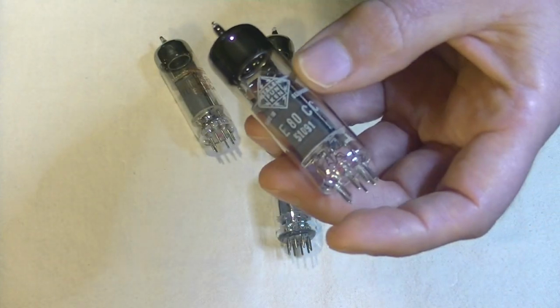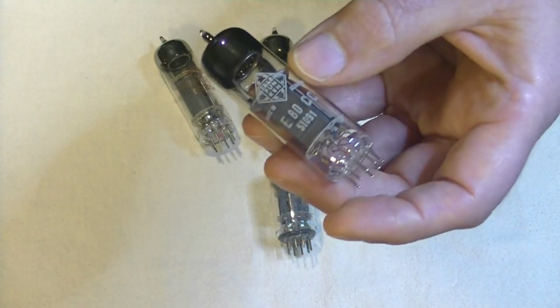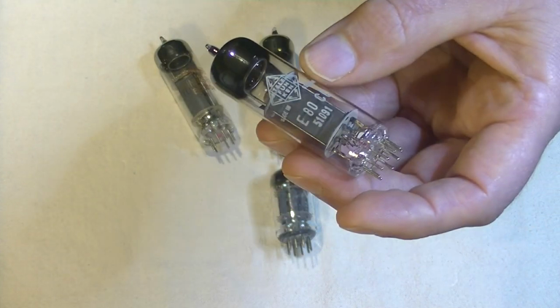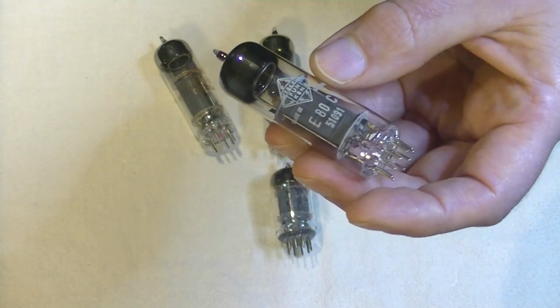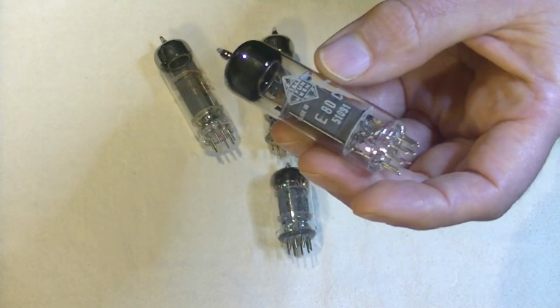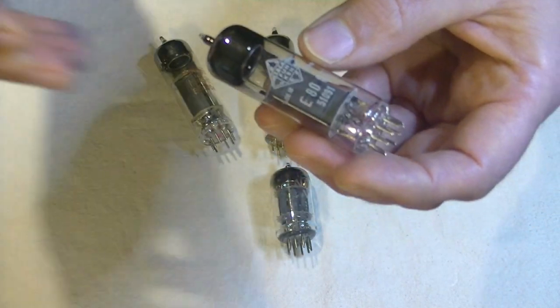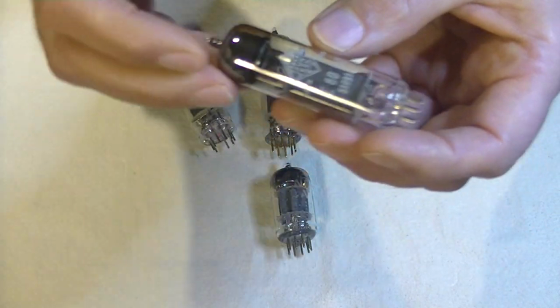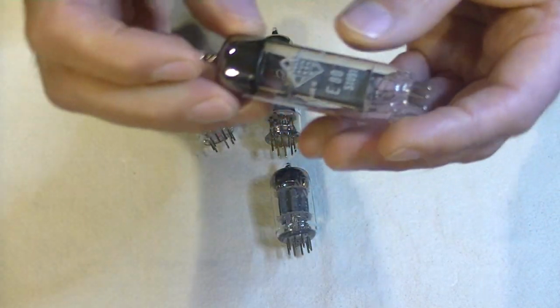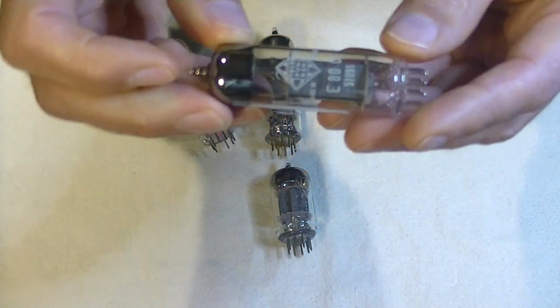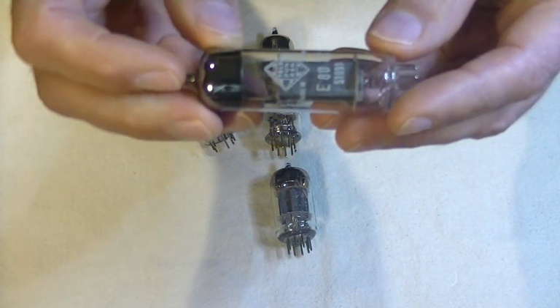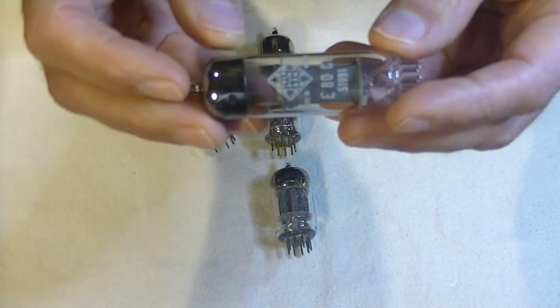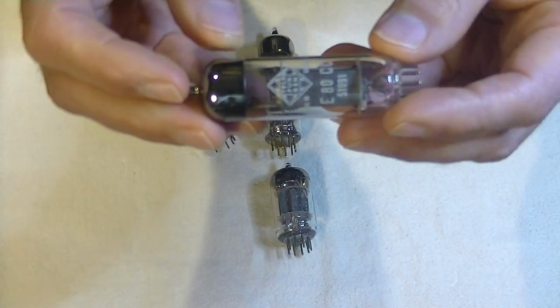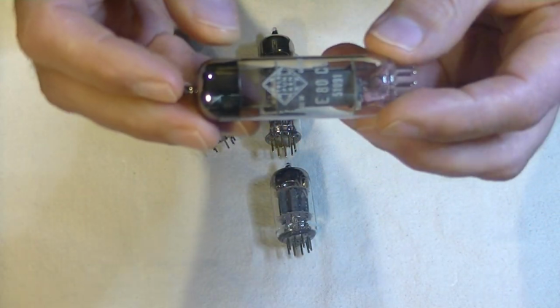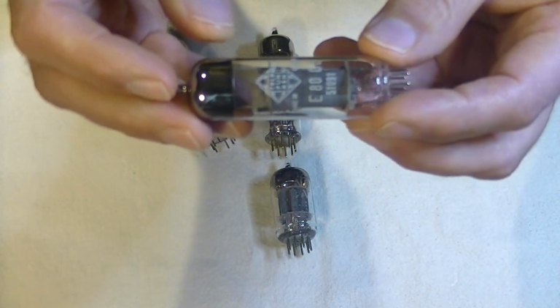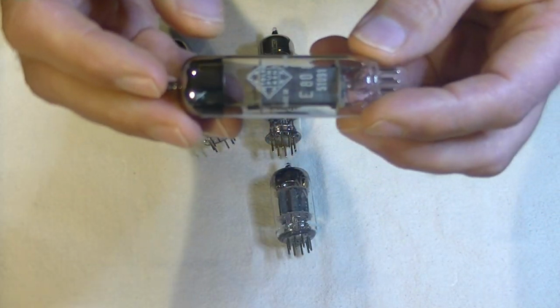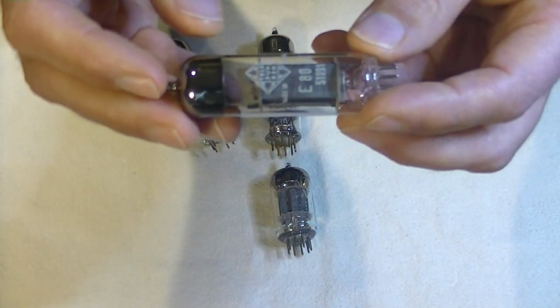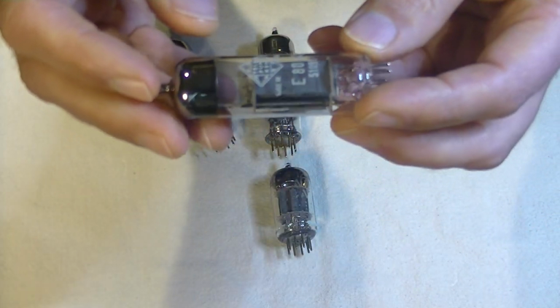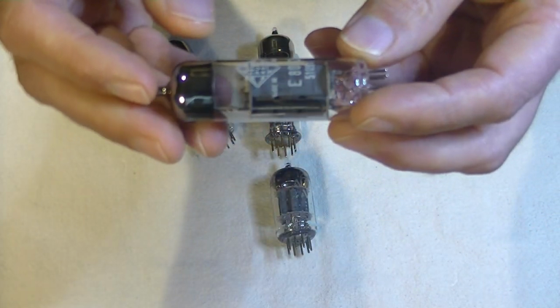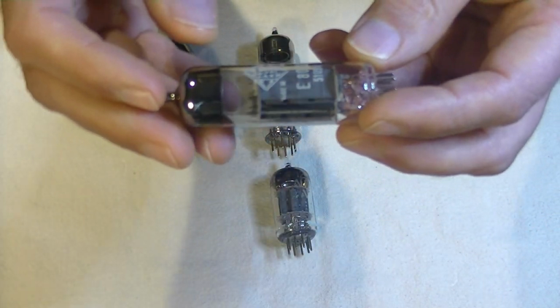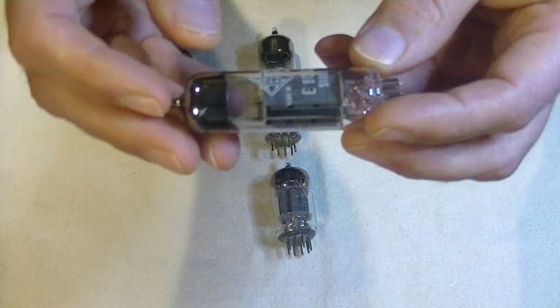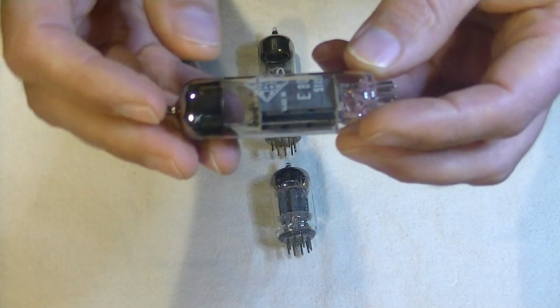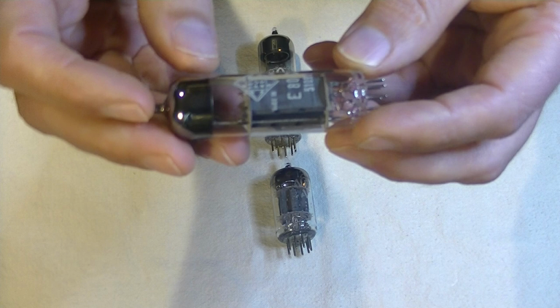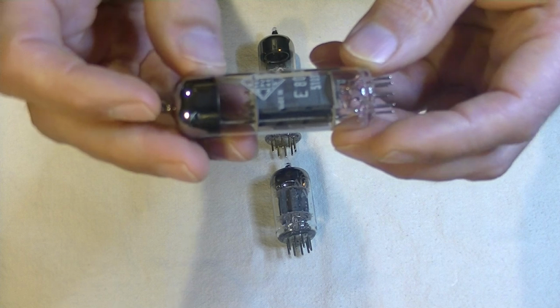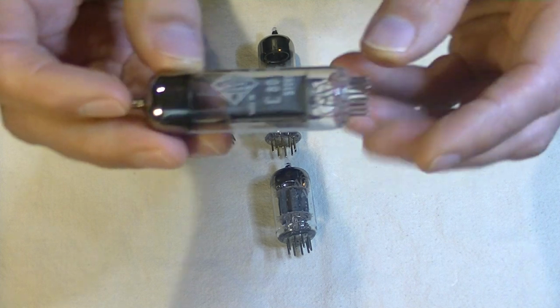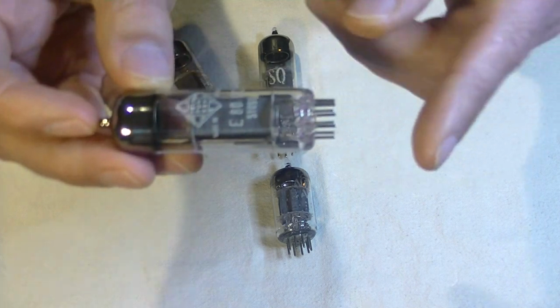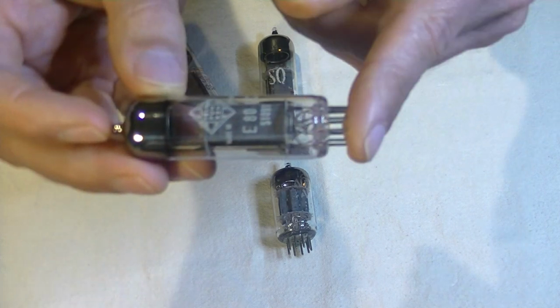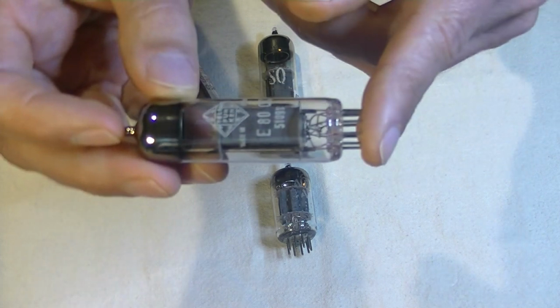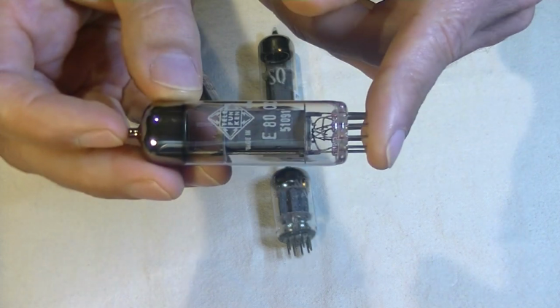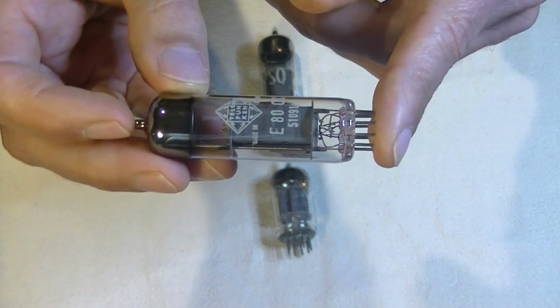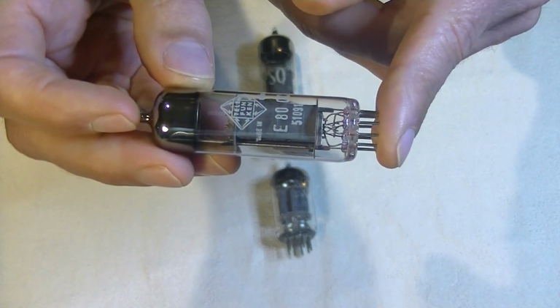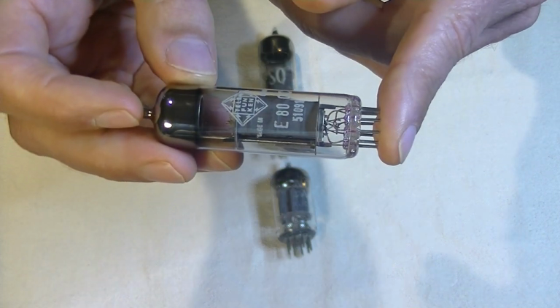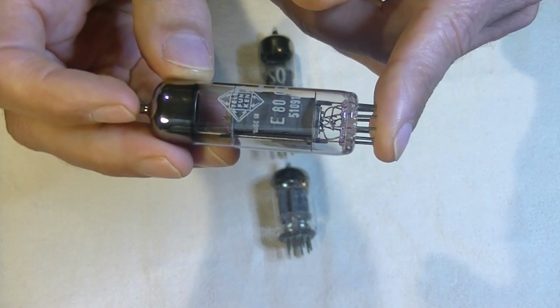These tubes tested very high, with nice matched sections and, of course, perfect pins.